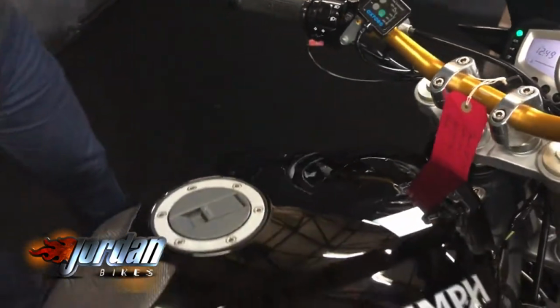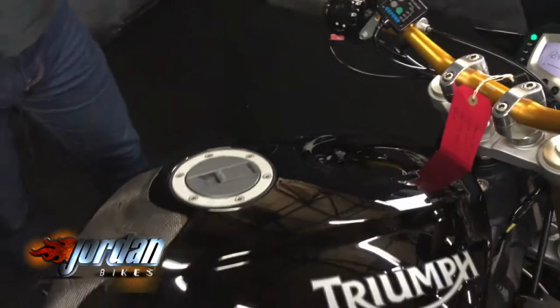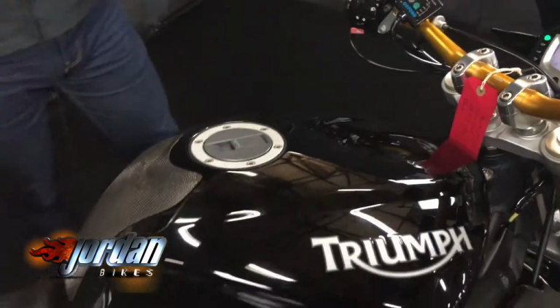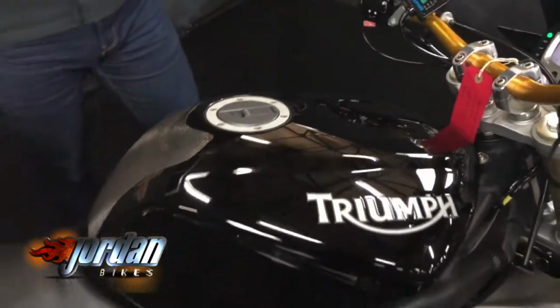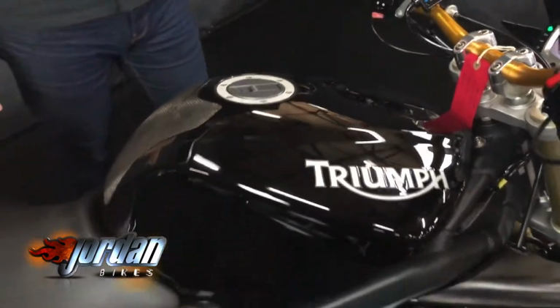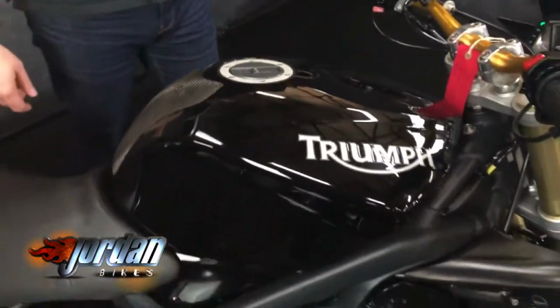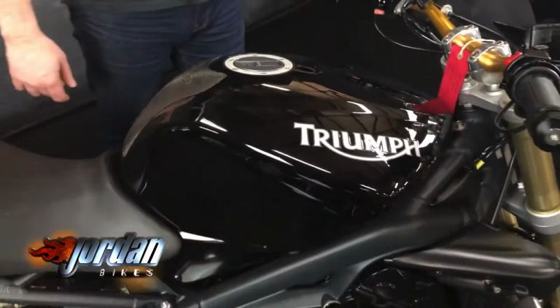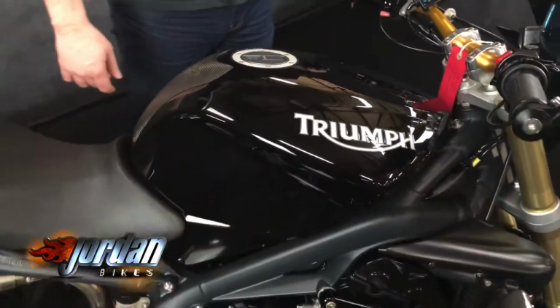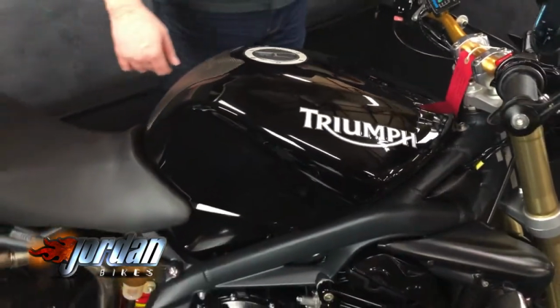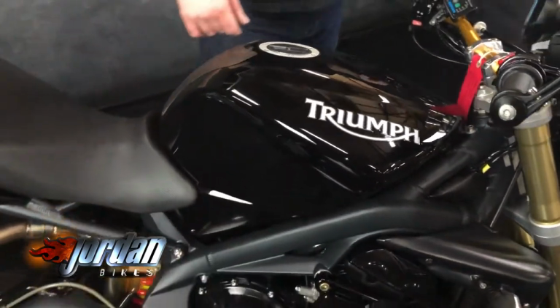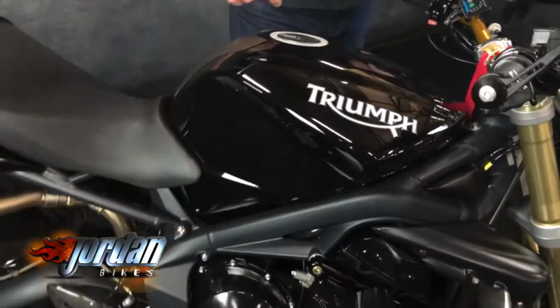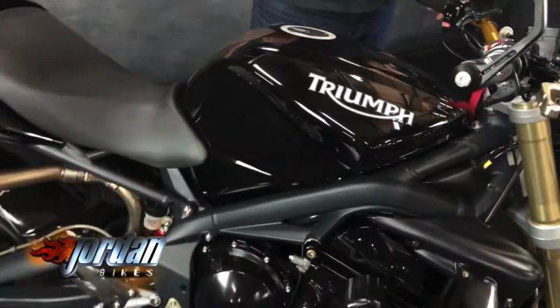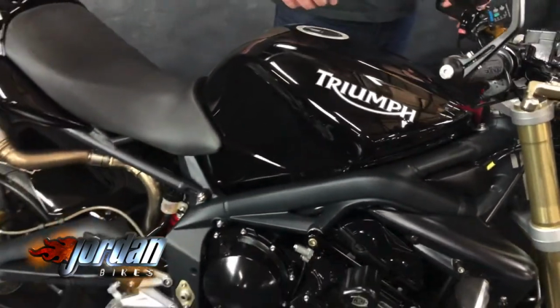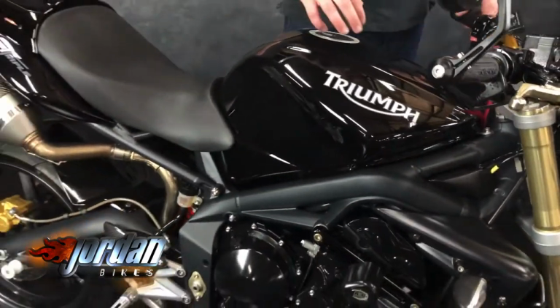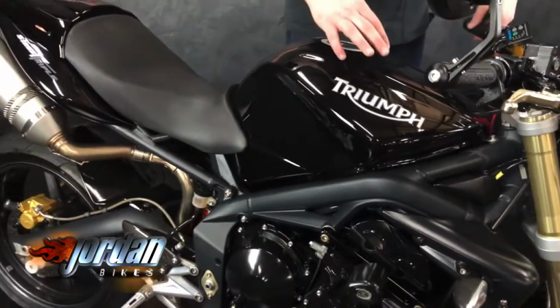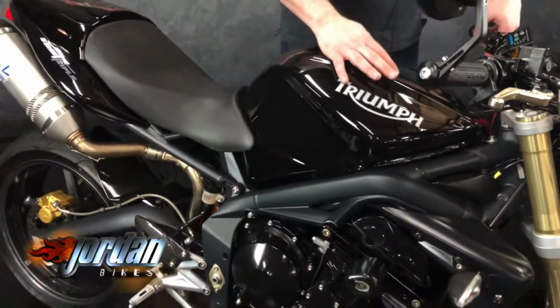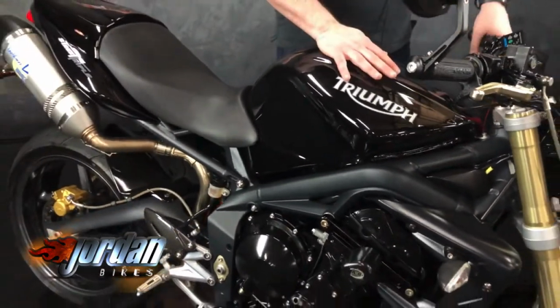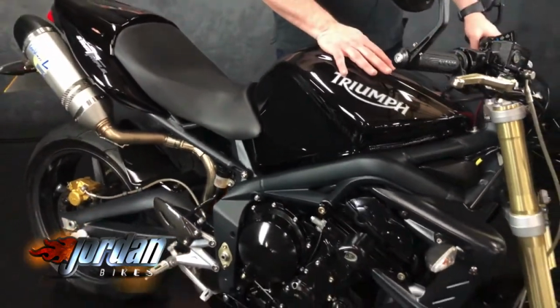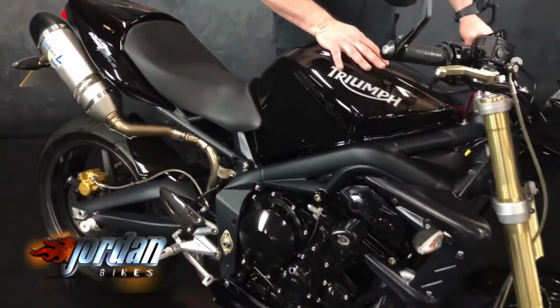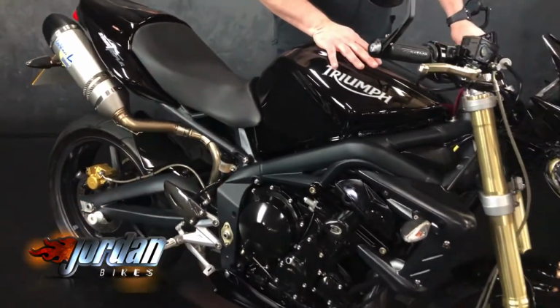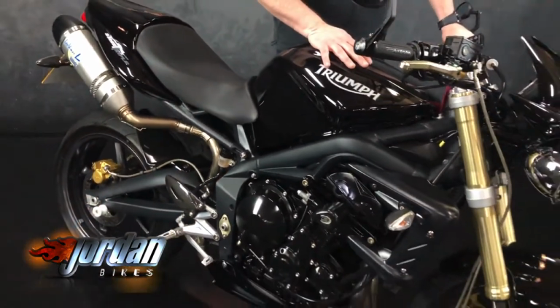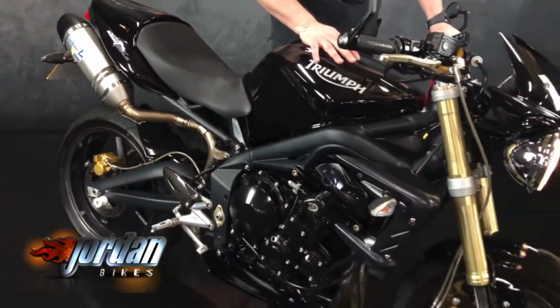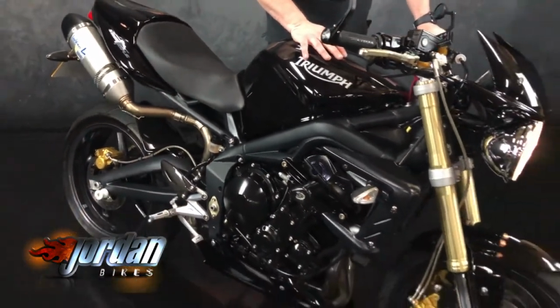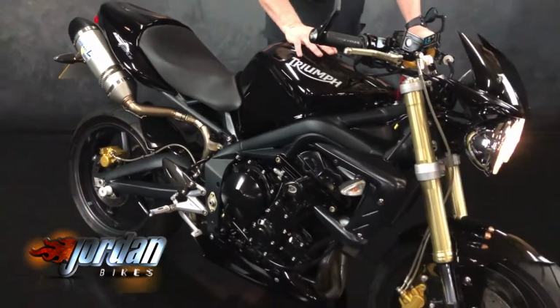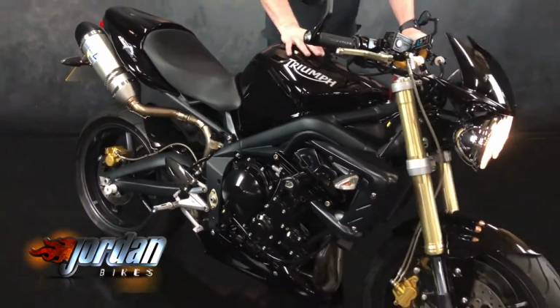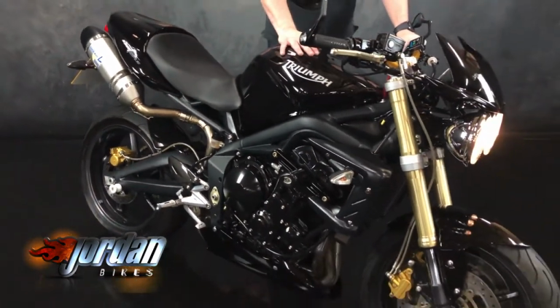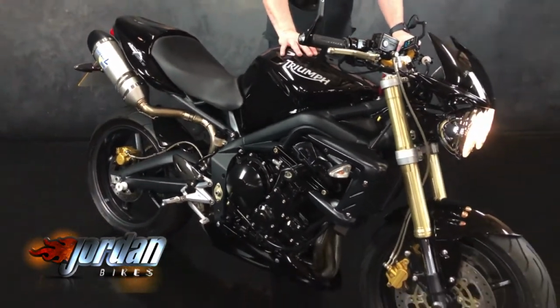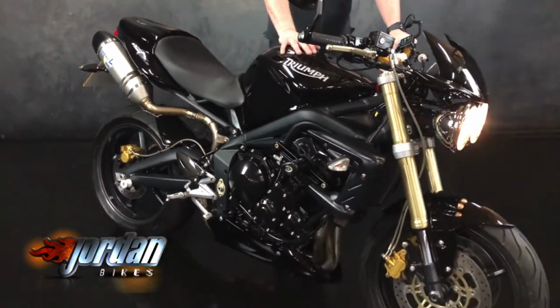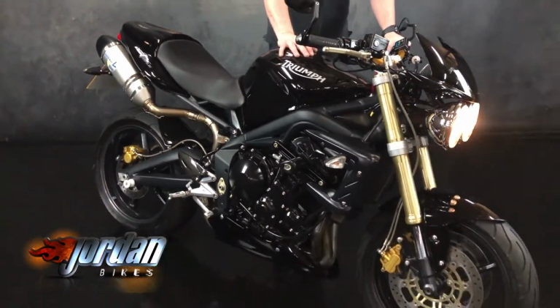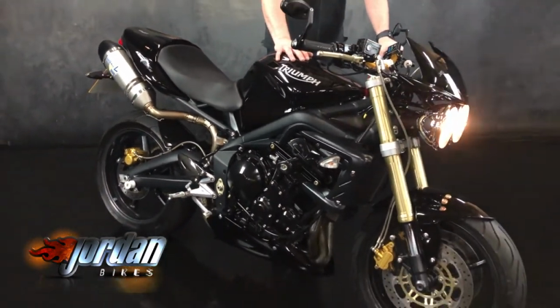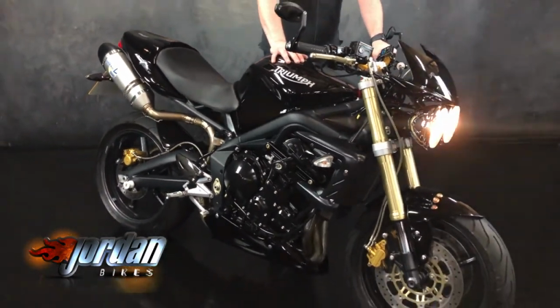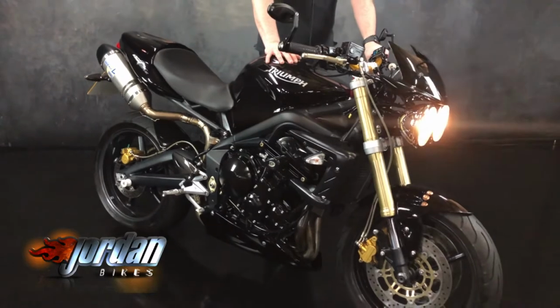Bar end mirrors, finished off in the blue mirror there as well. Gorgeous bit of kit.